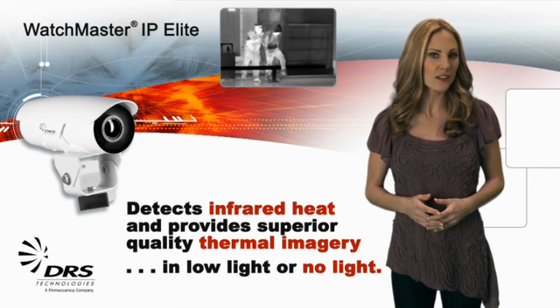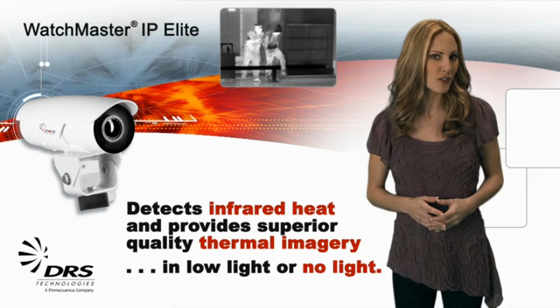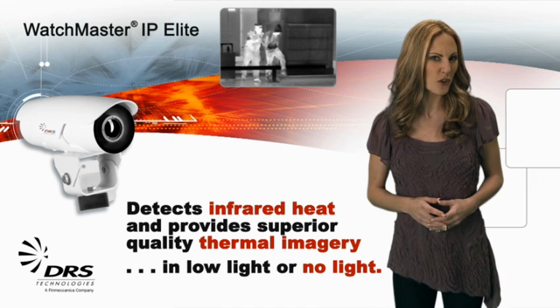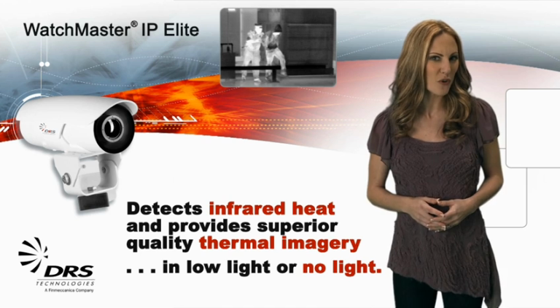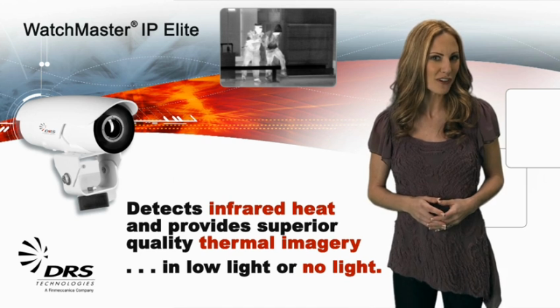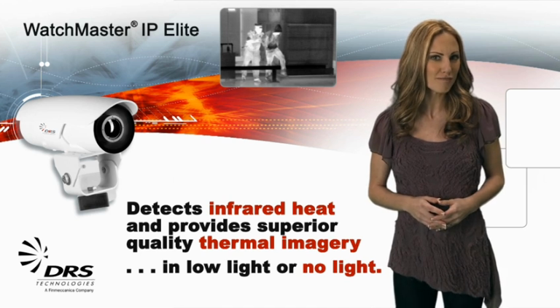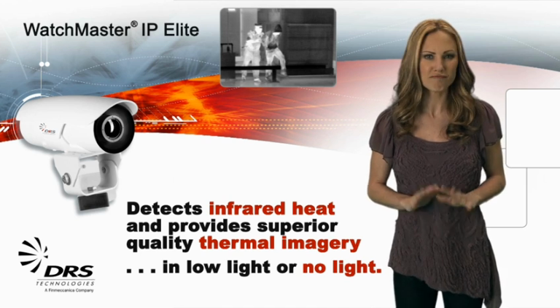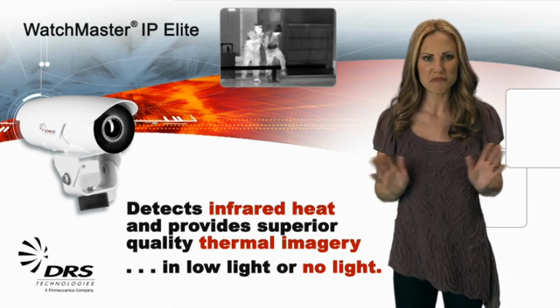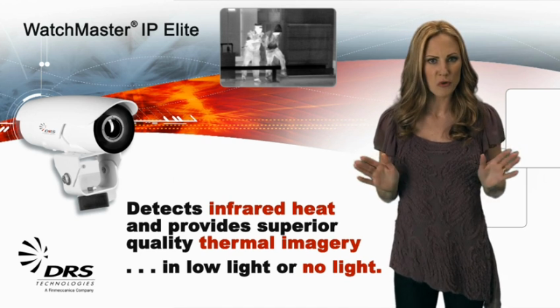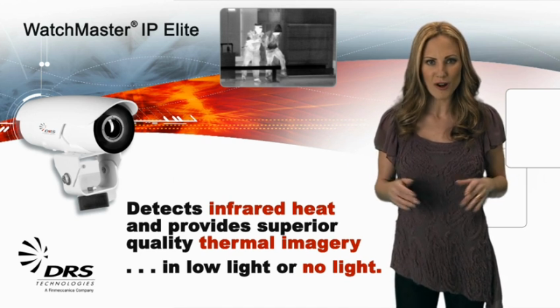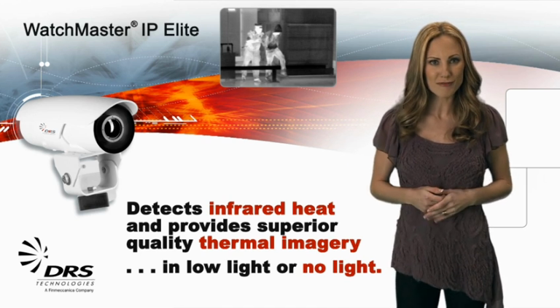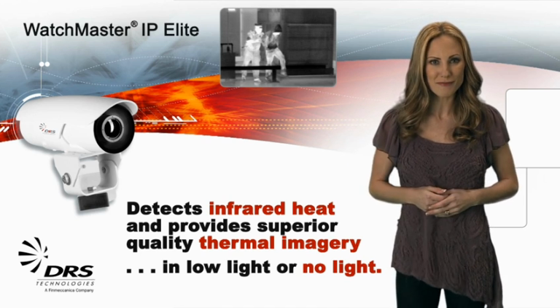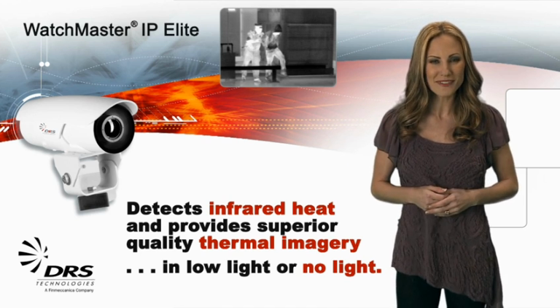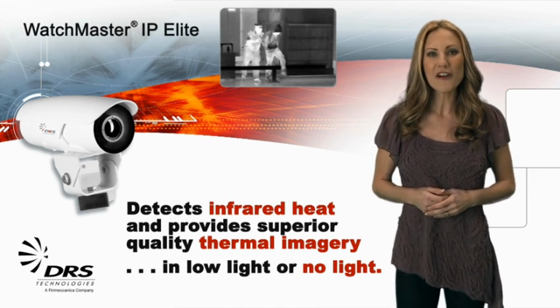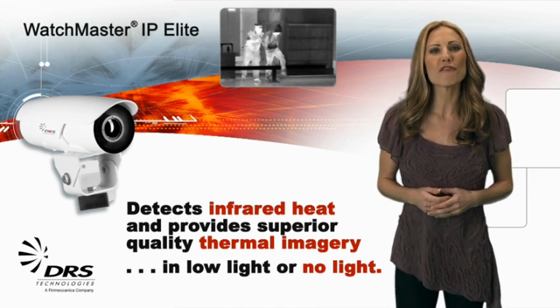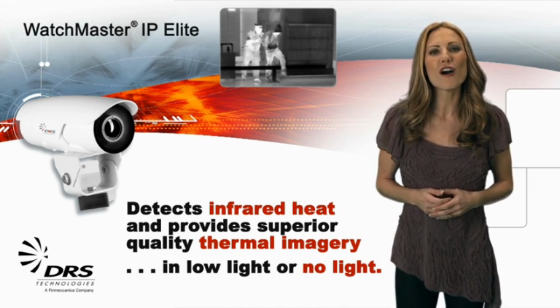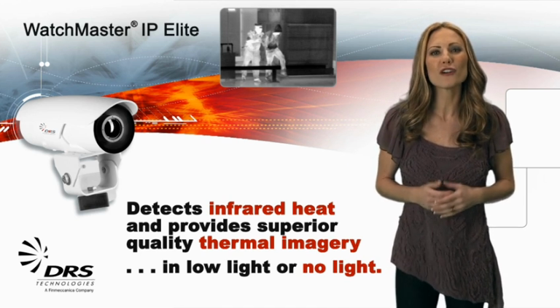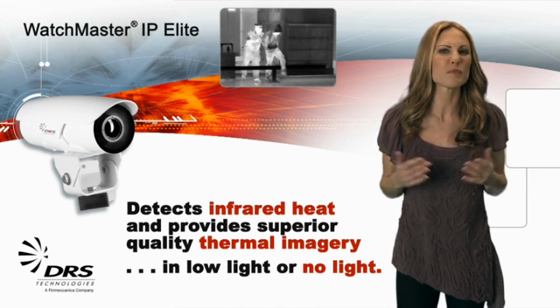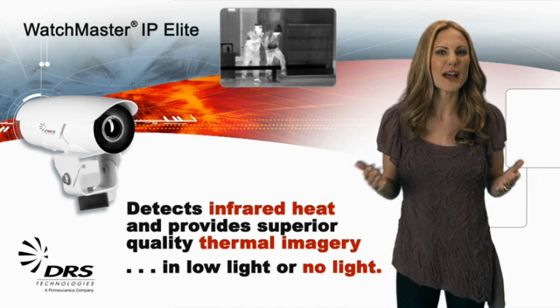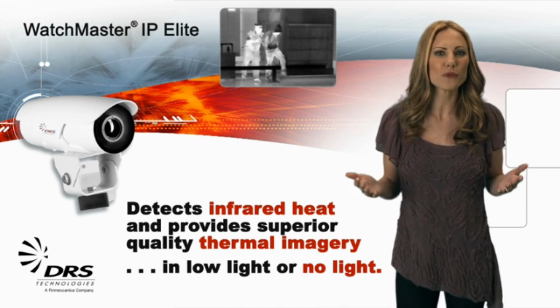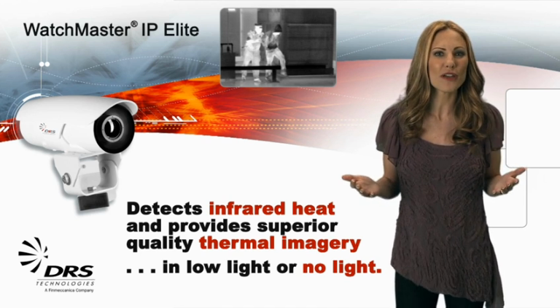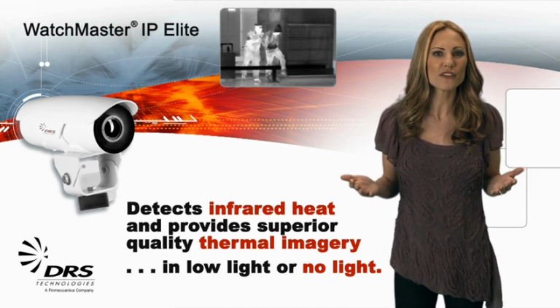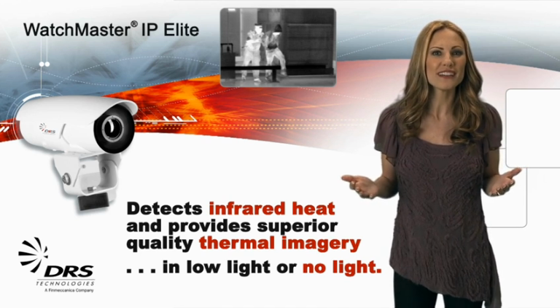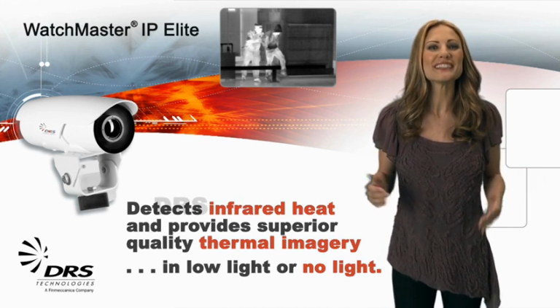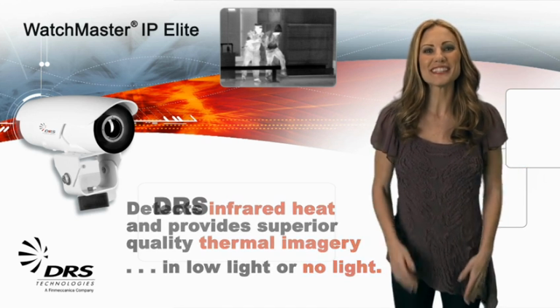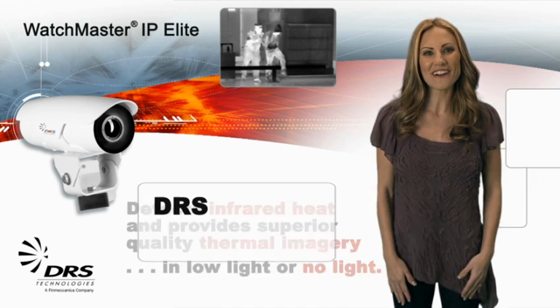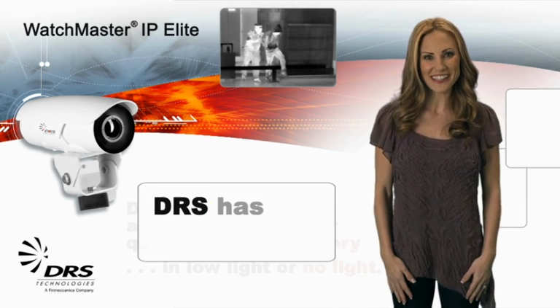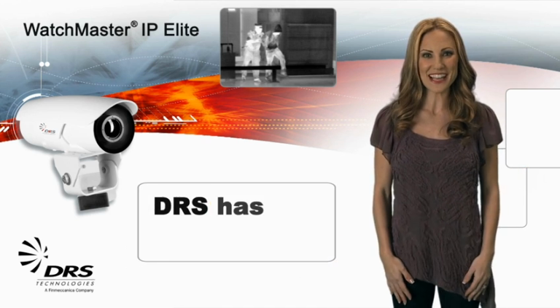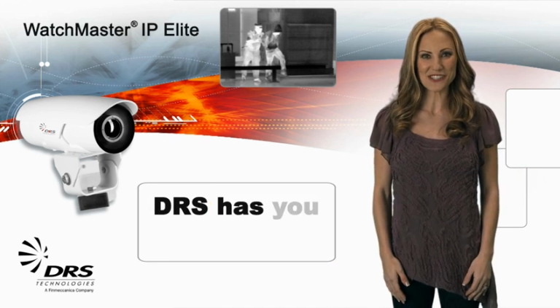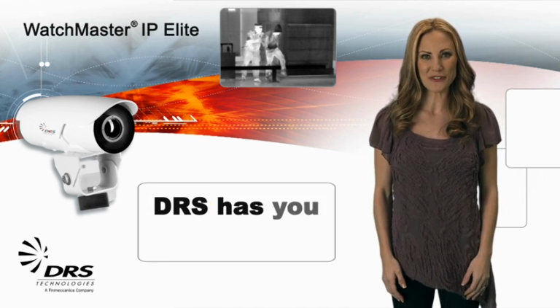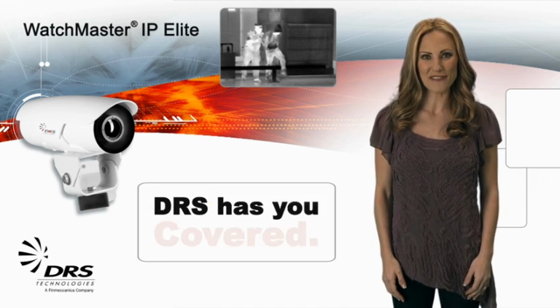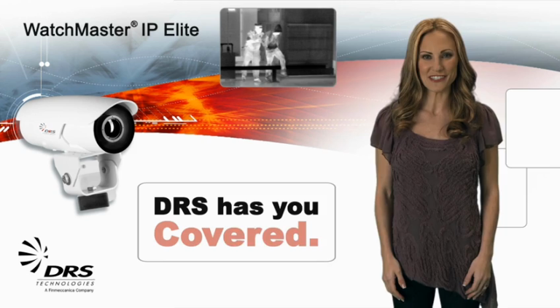Dark corner? No problem. Fog or bad weather? DRS has you covered.